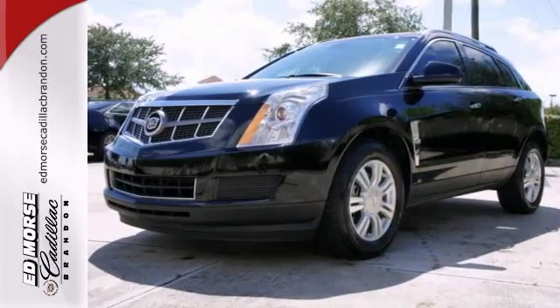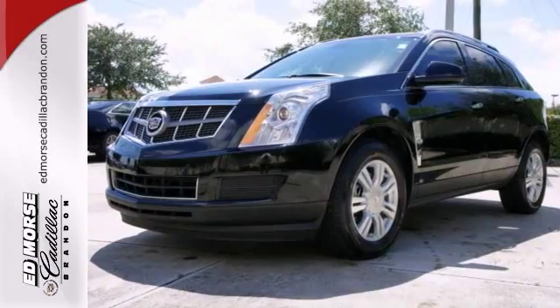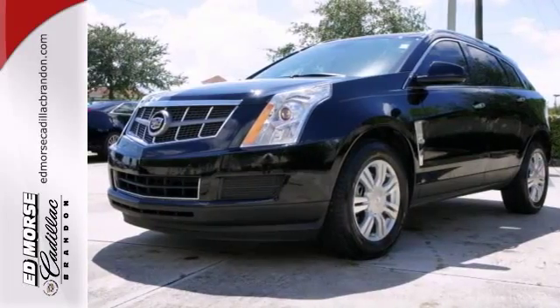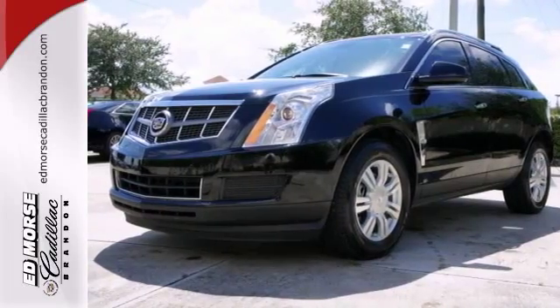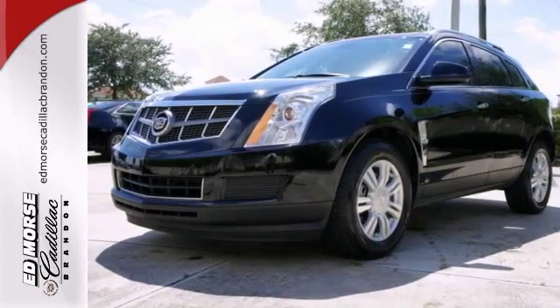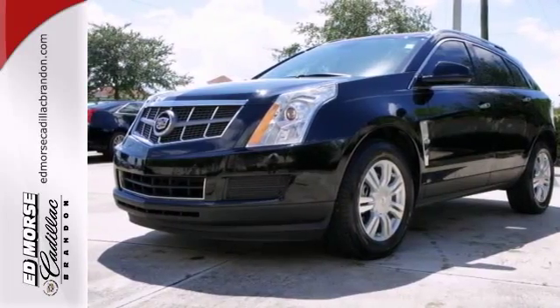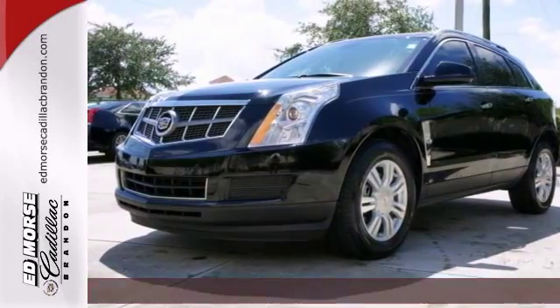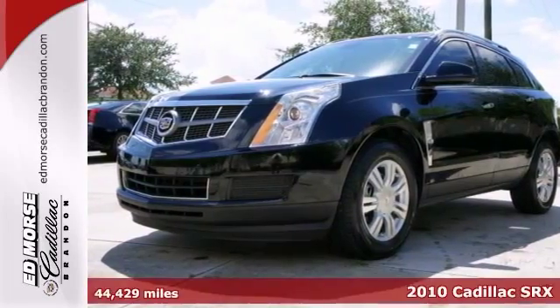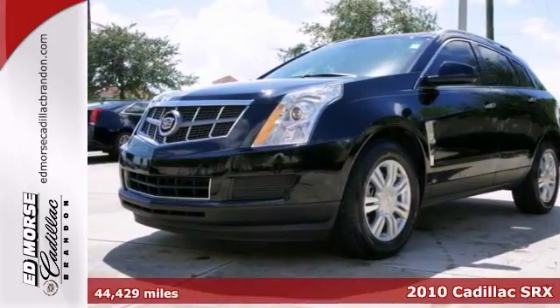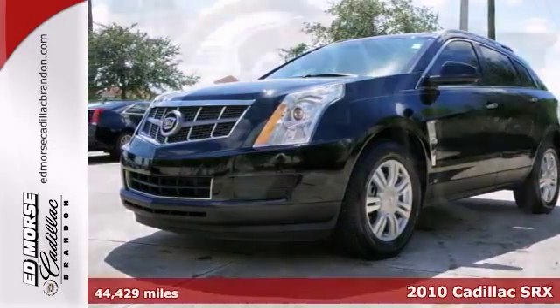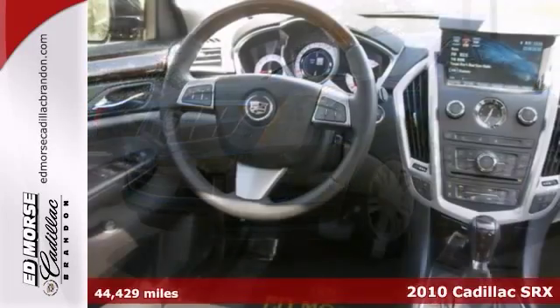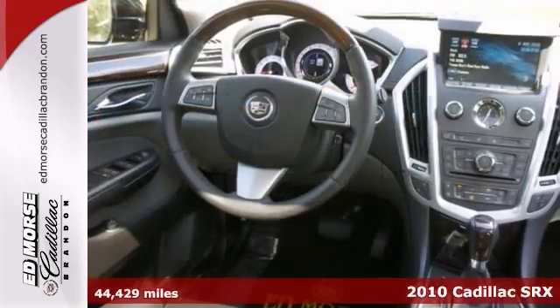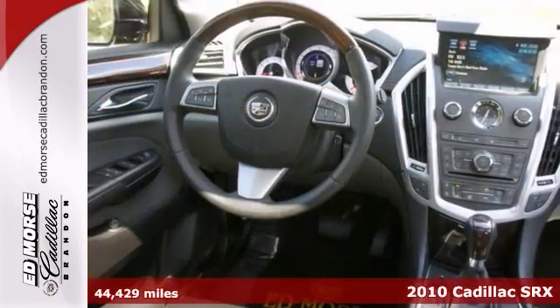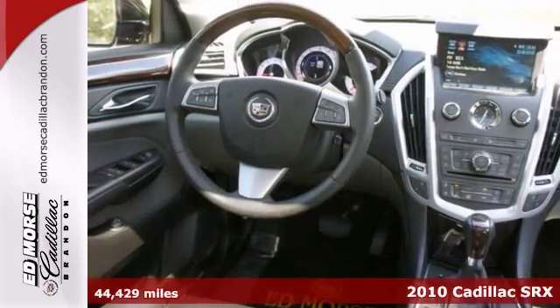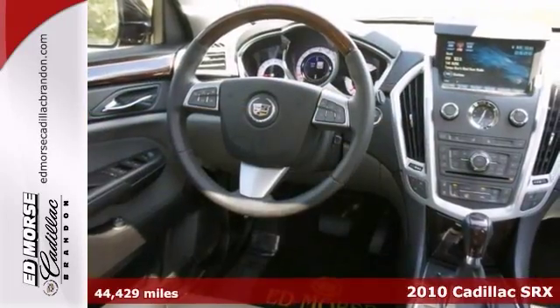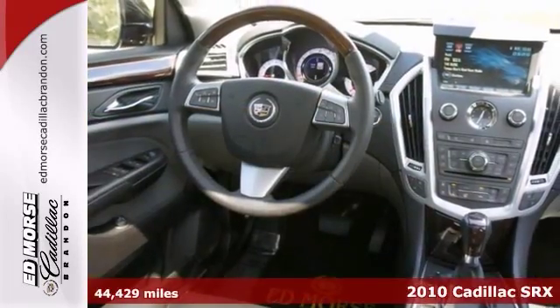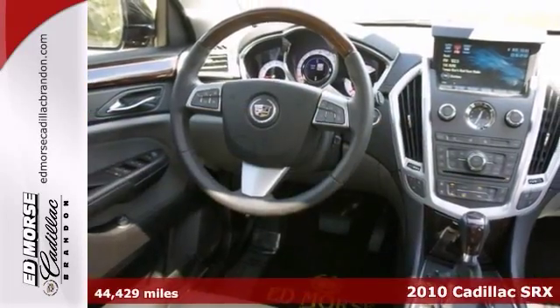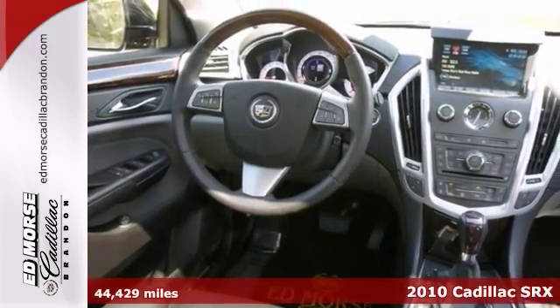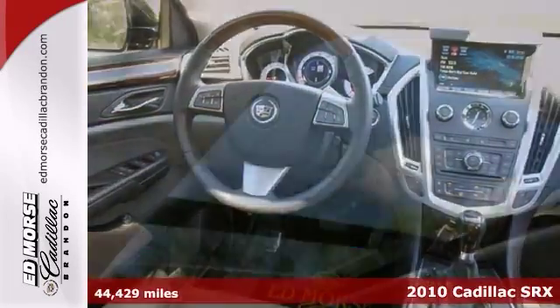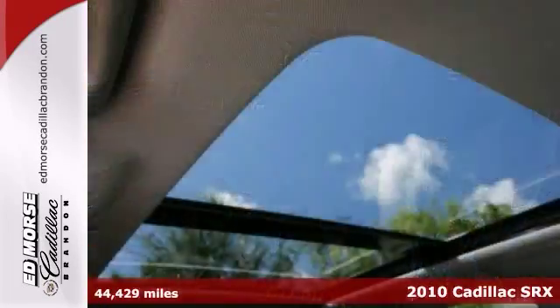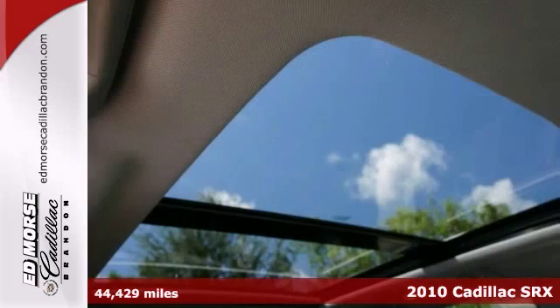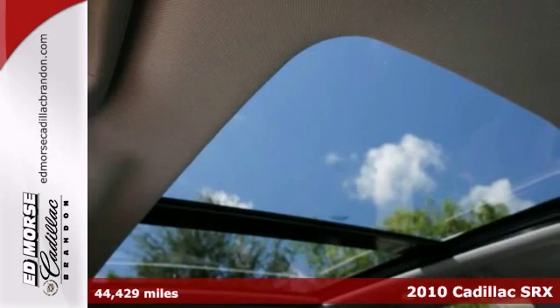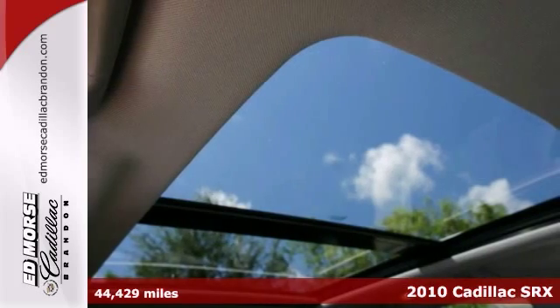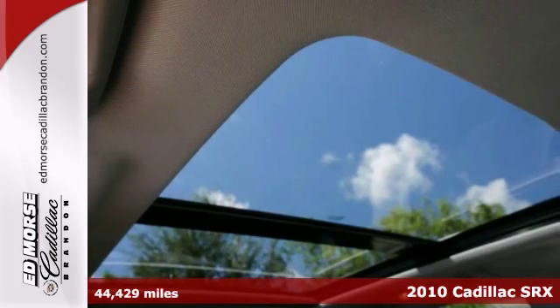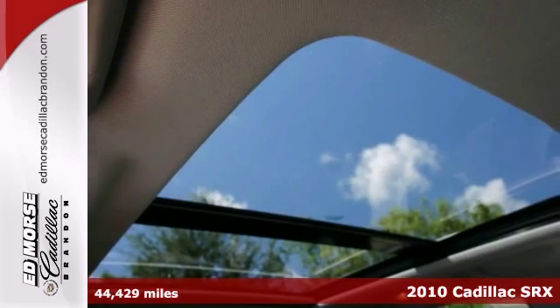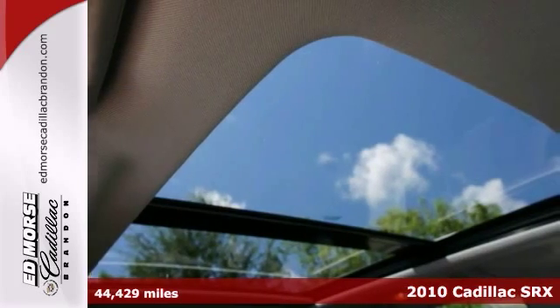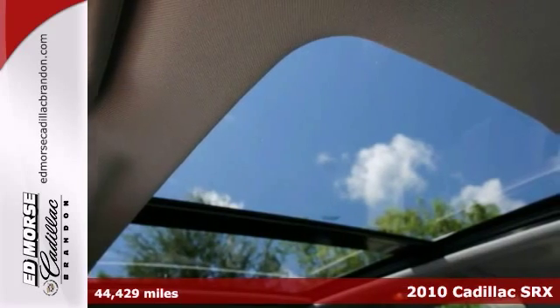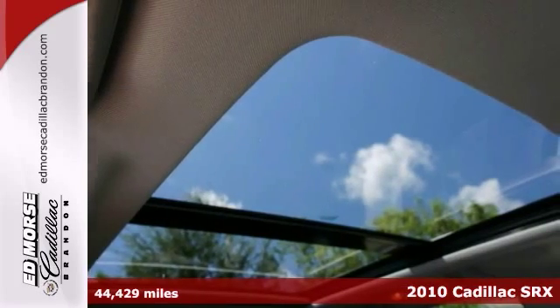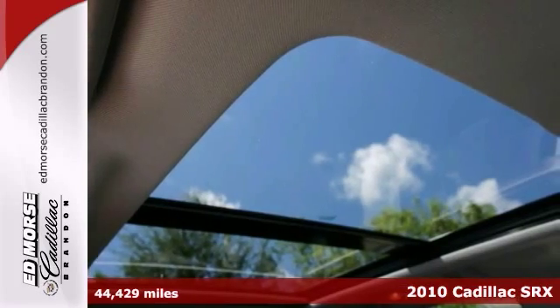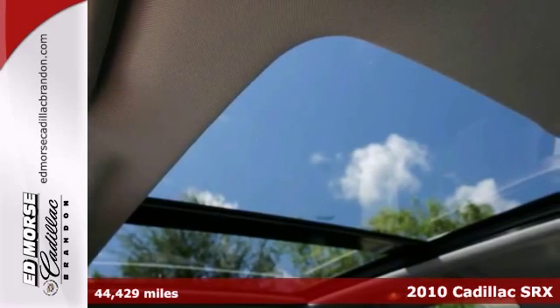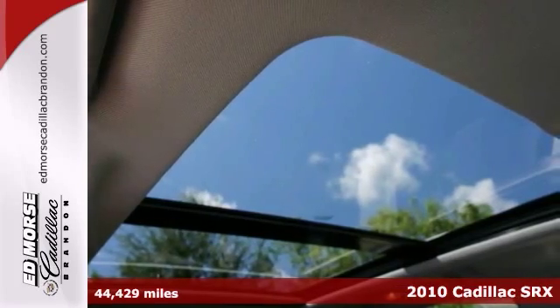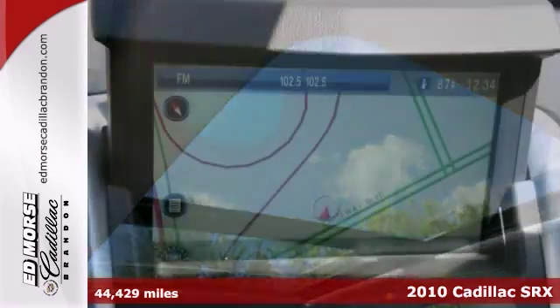You'll love this 2010 Cadillac SRX Luxury. It's full of sharp edges and well-defined creases.